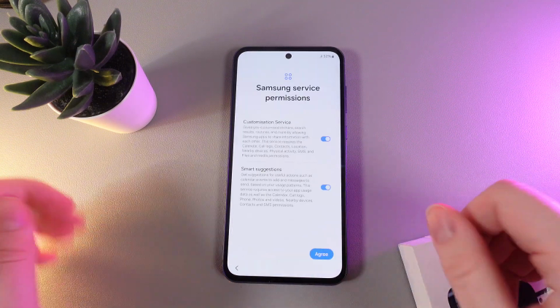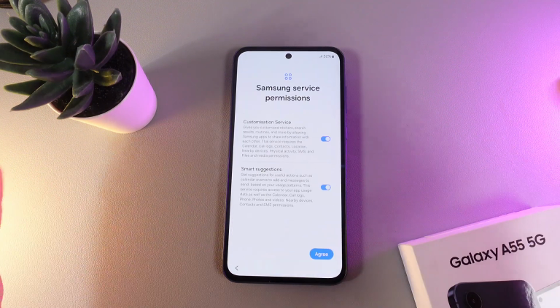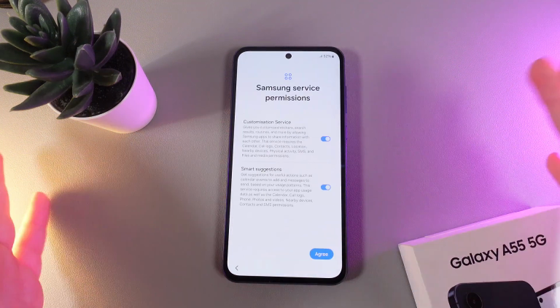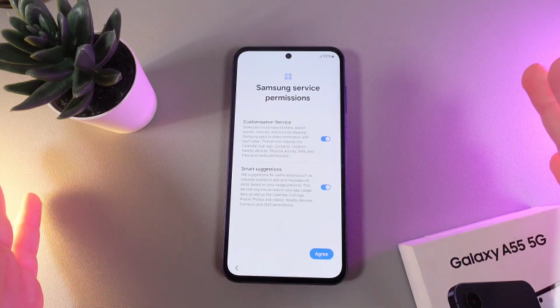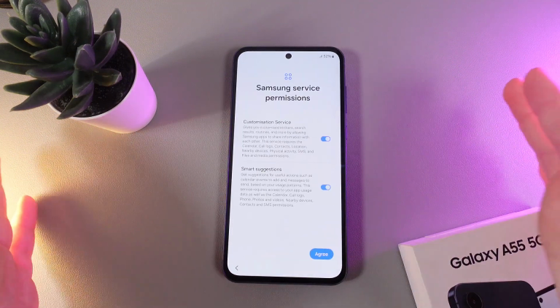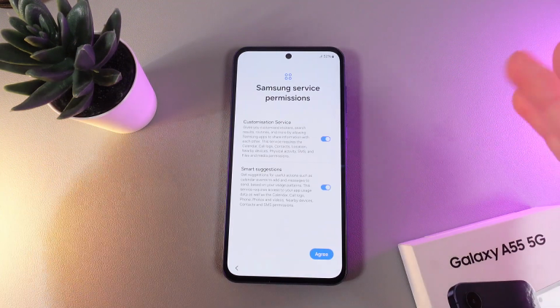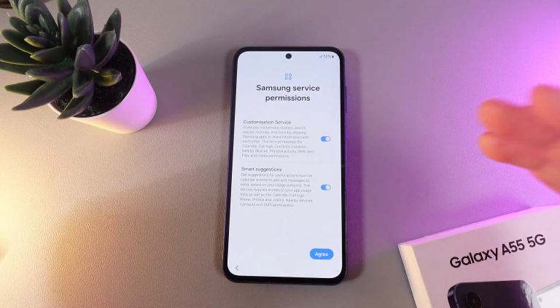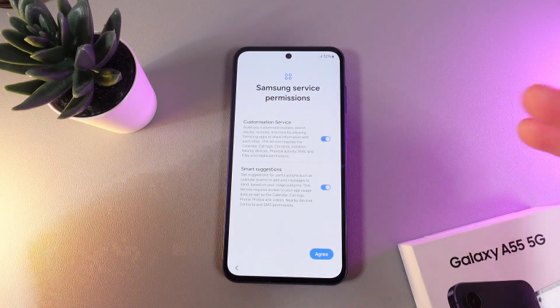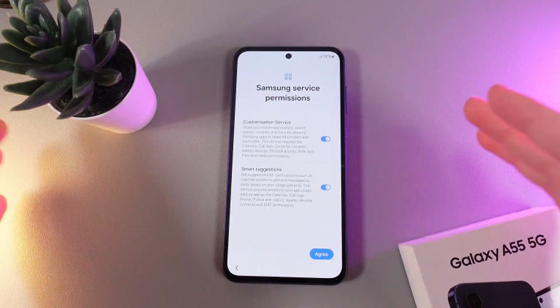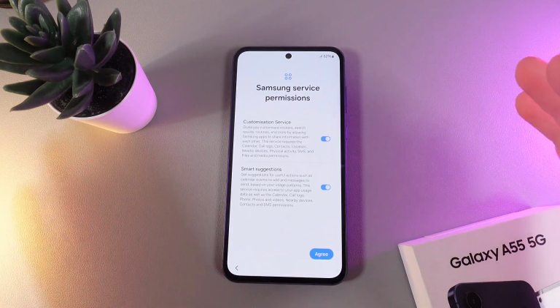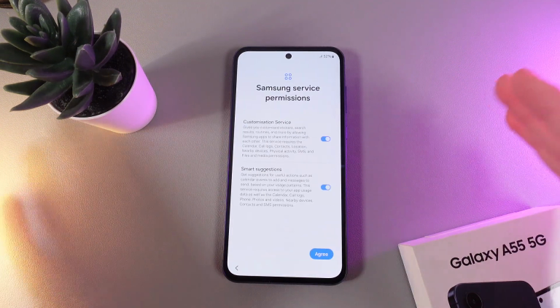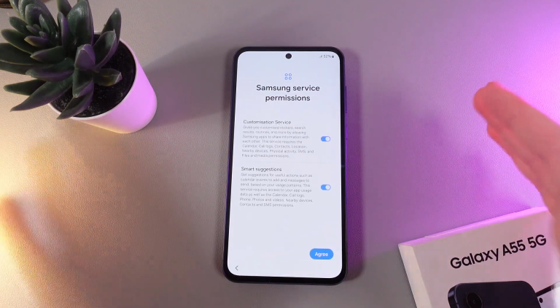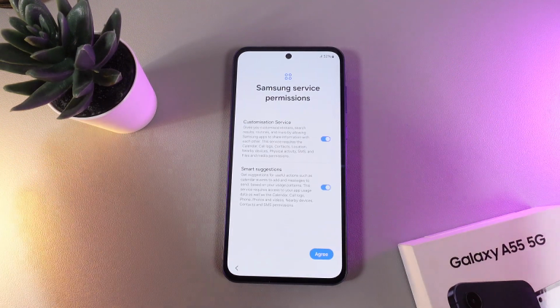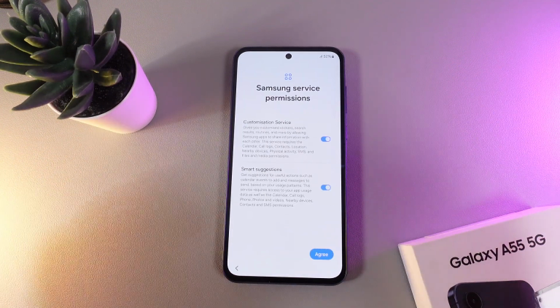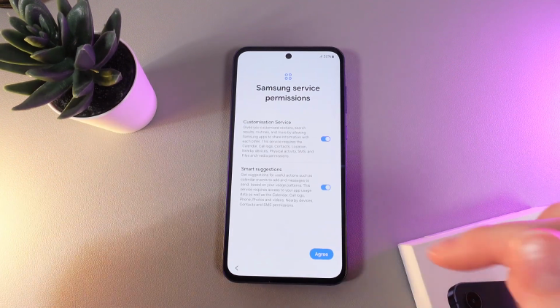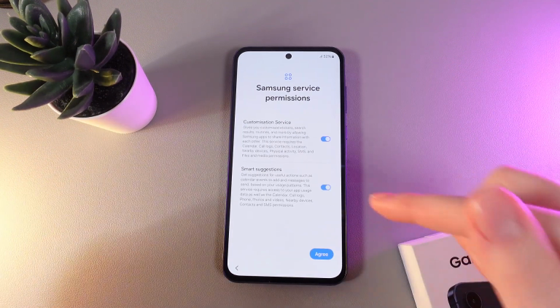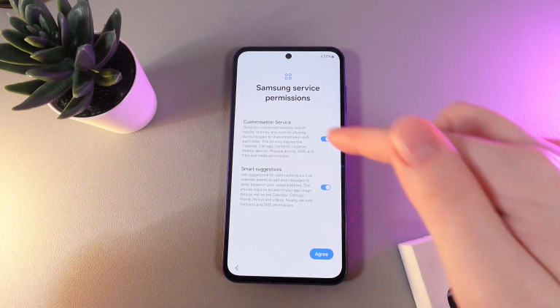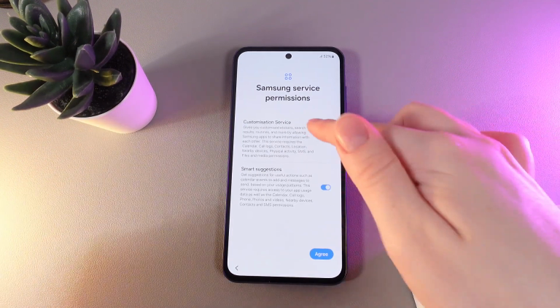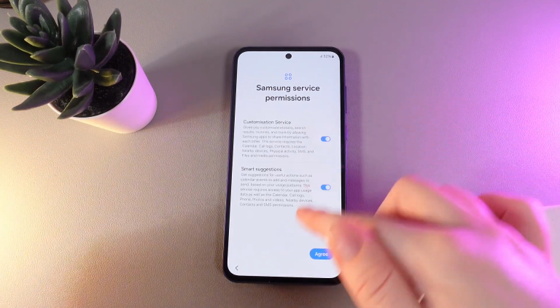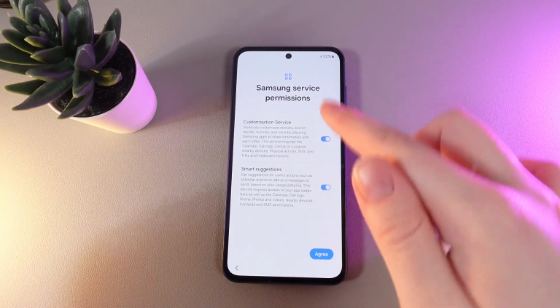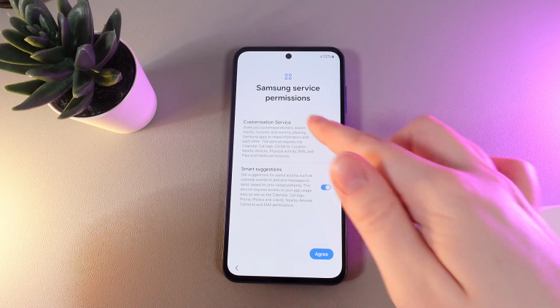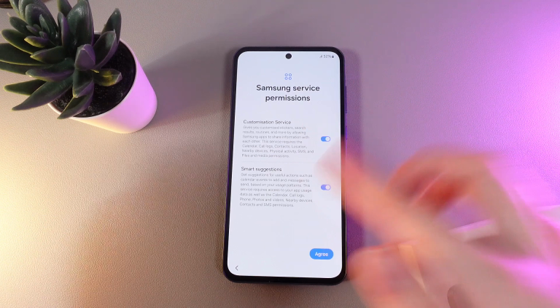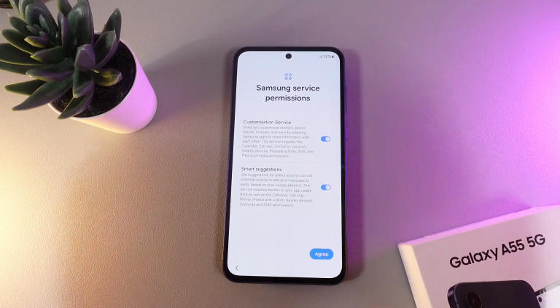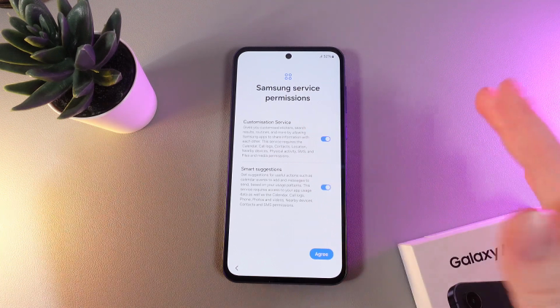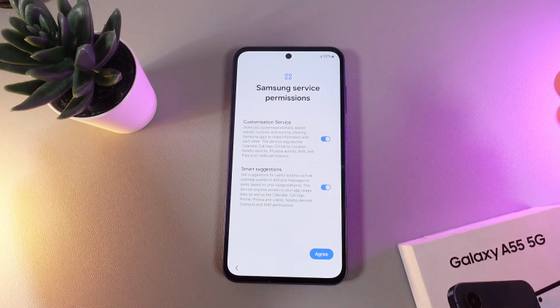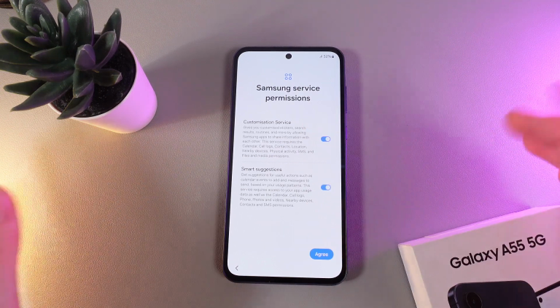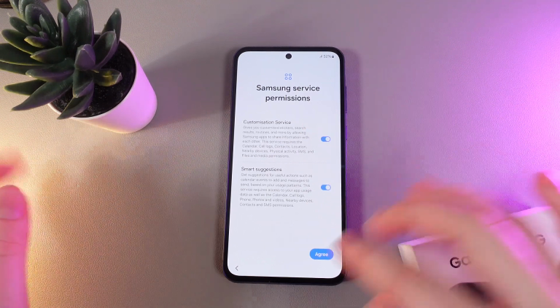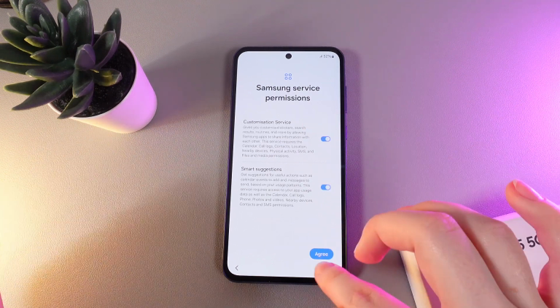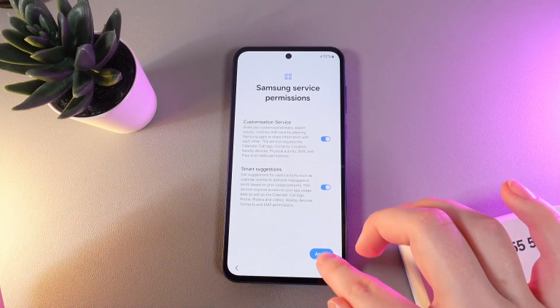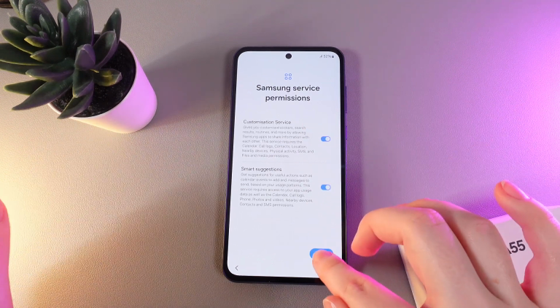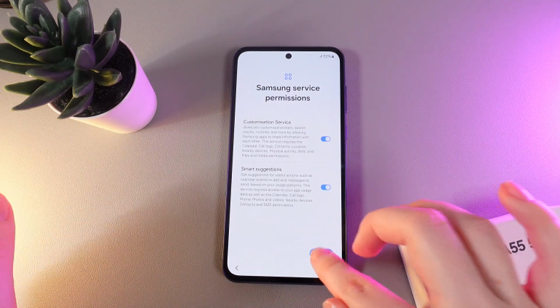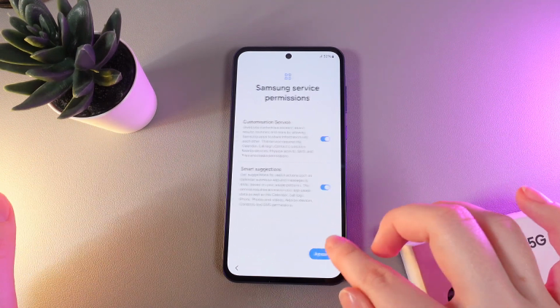As a next step we would need to choose the Samsung service permissions. You can see them here and read the description. I'll just click on agree.